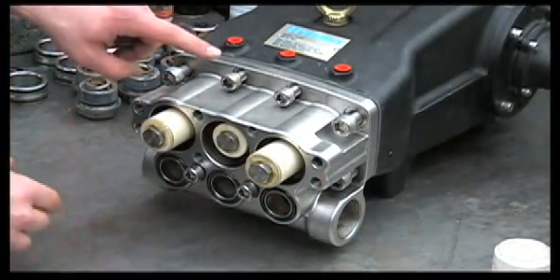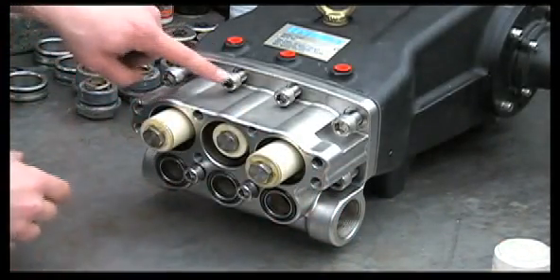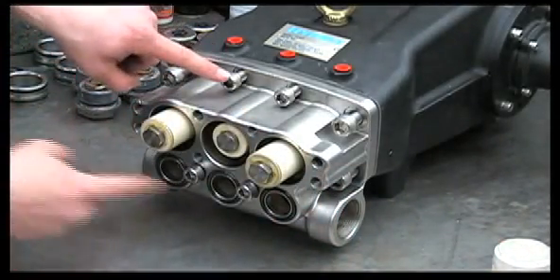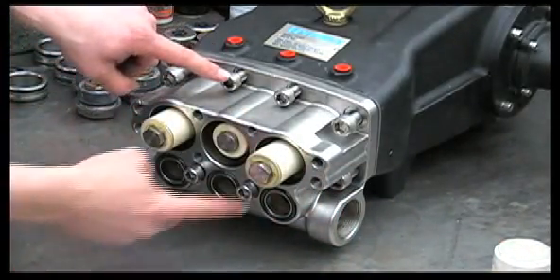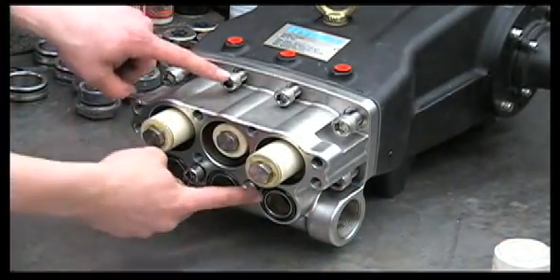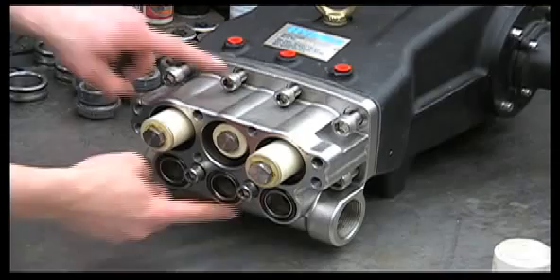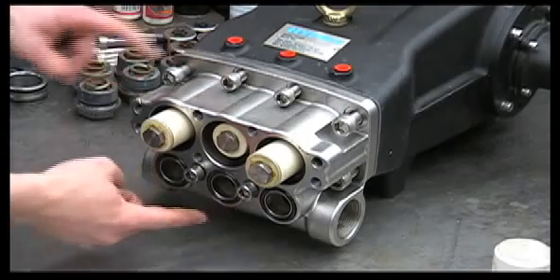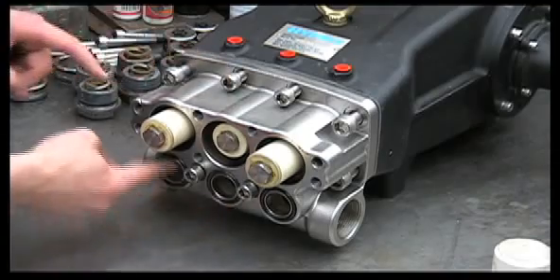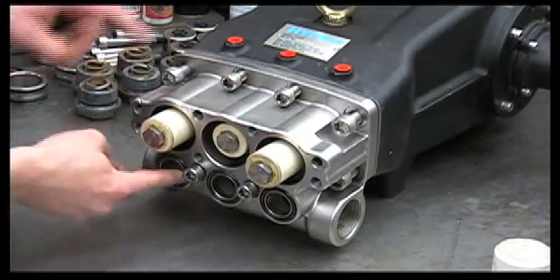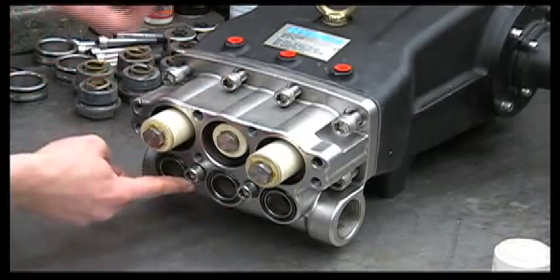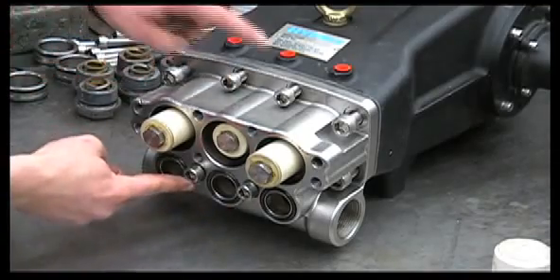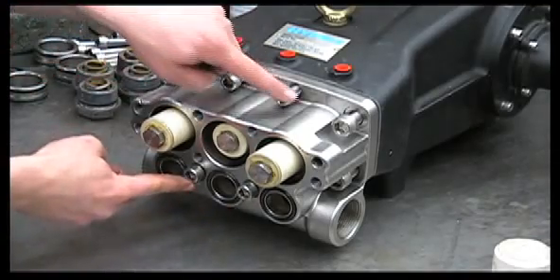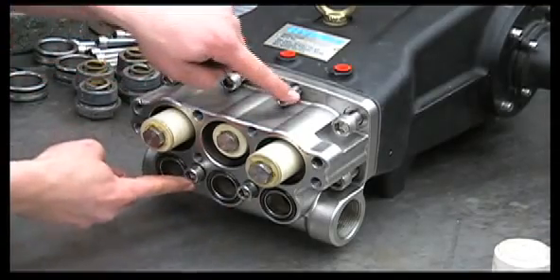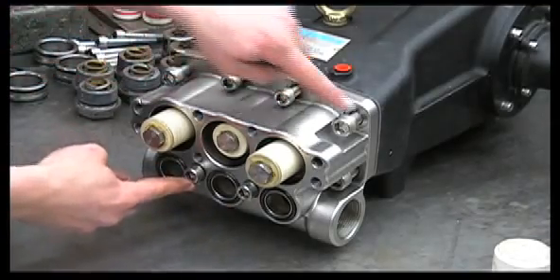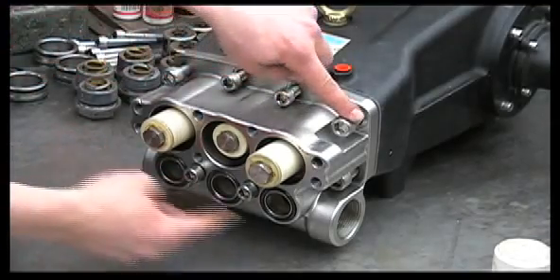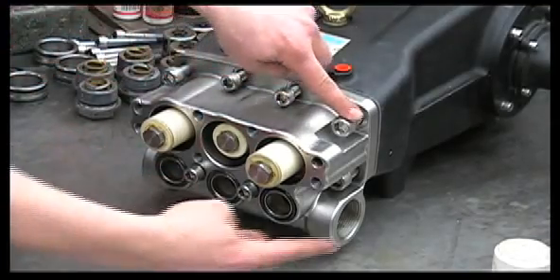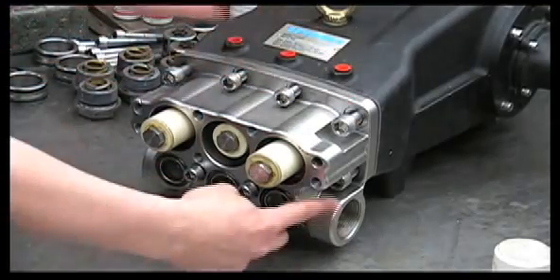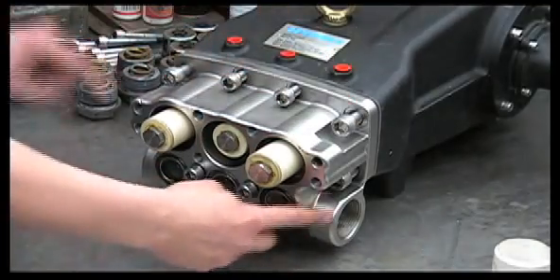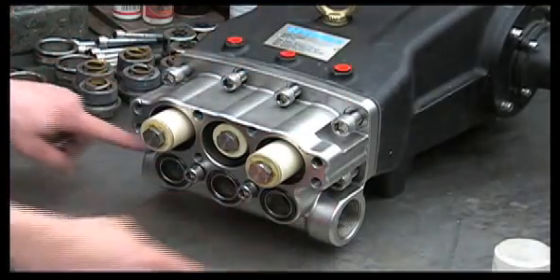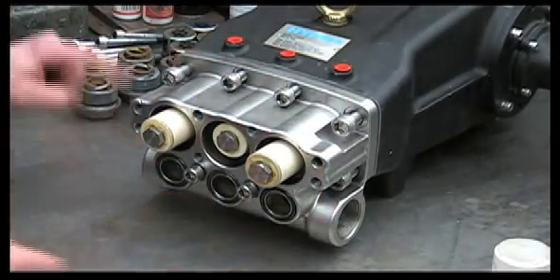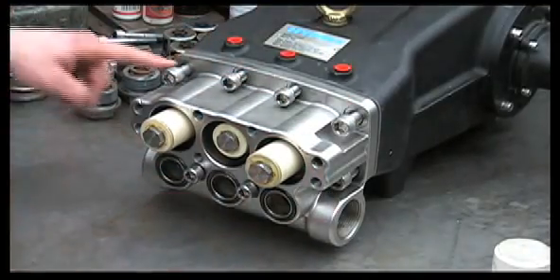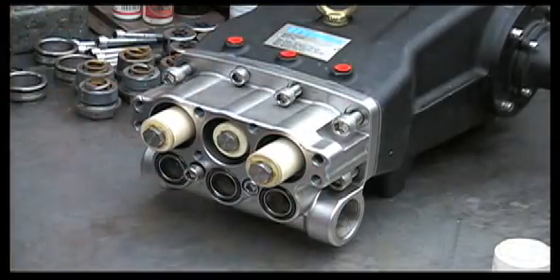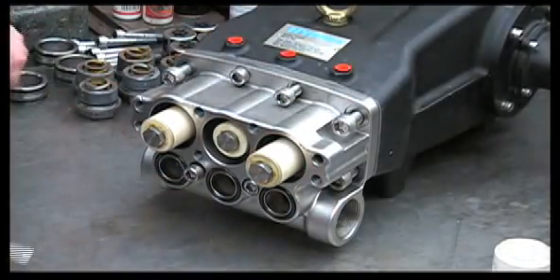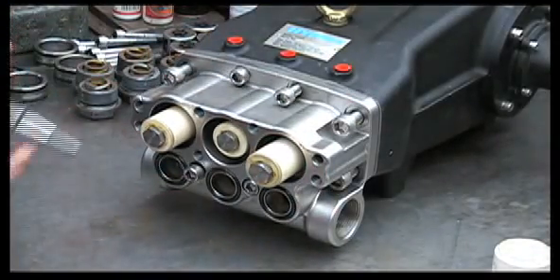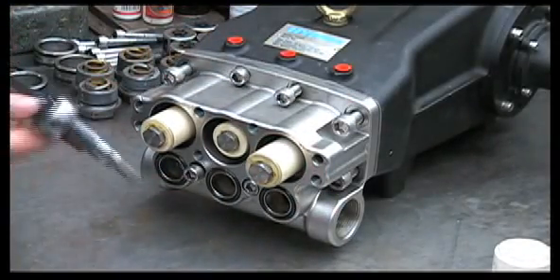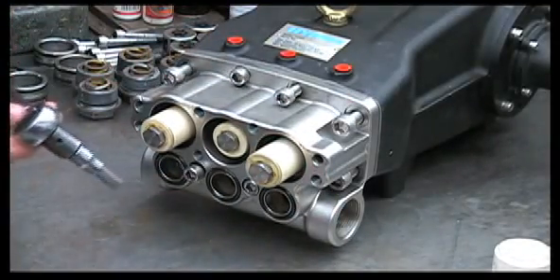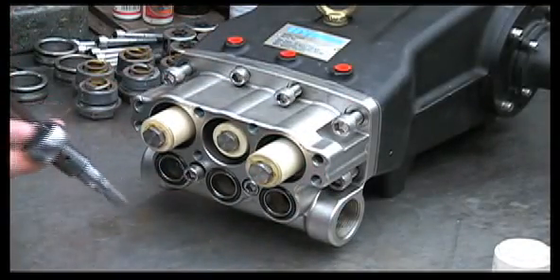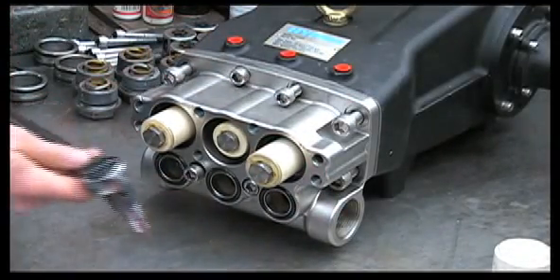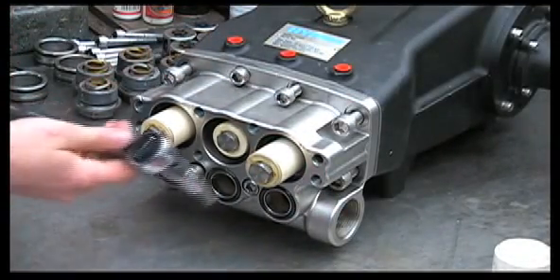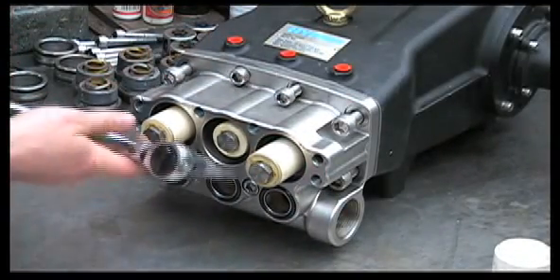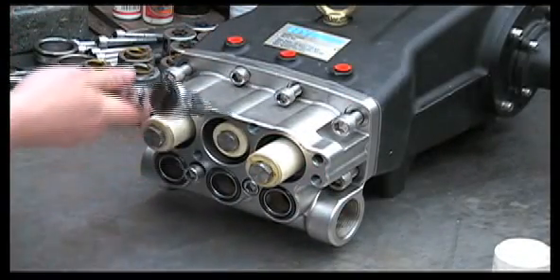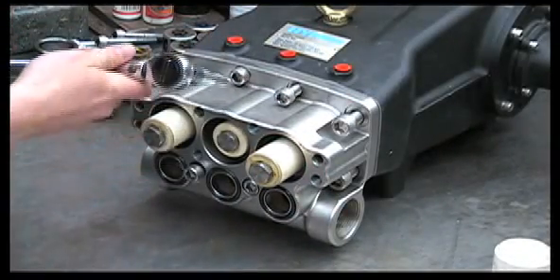These will be torqued to 40 foot-pounds and you'll need to follow the pattern listed in the manual: one, two, three, four, five, six, seven, eight. Torque the bolts to 40 foot-pounds.